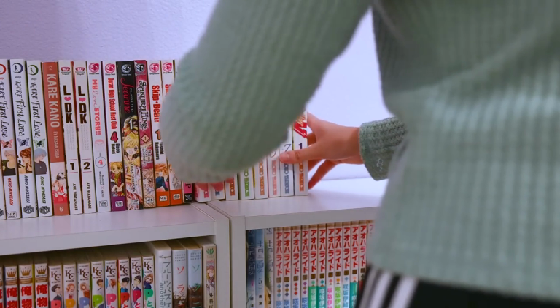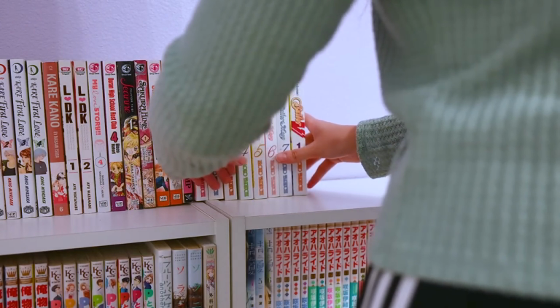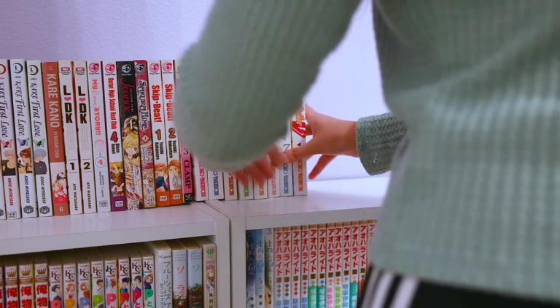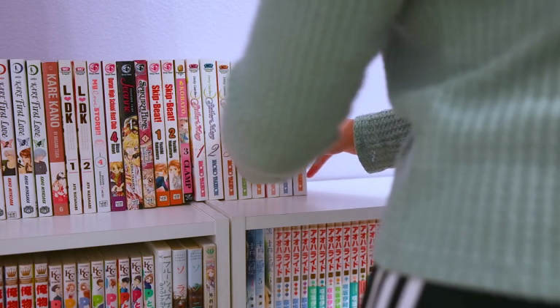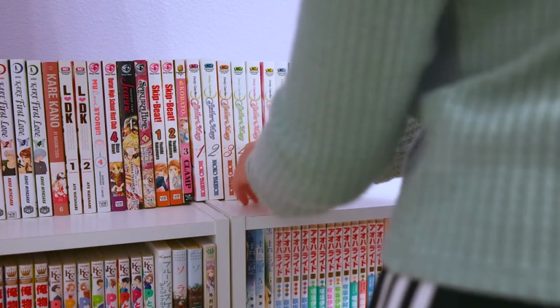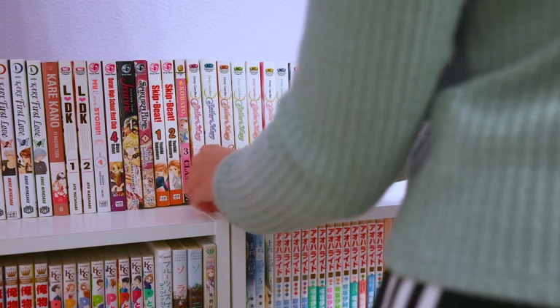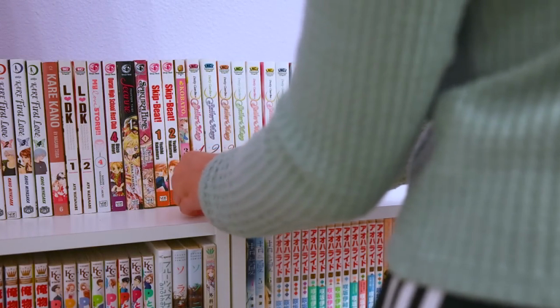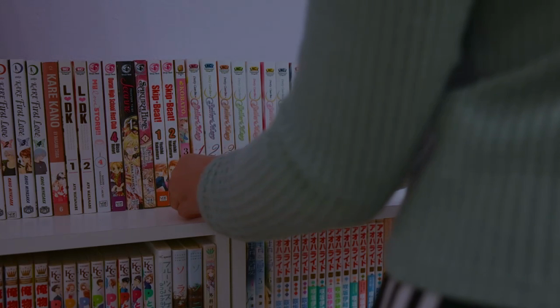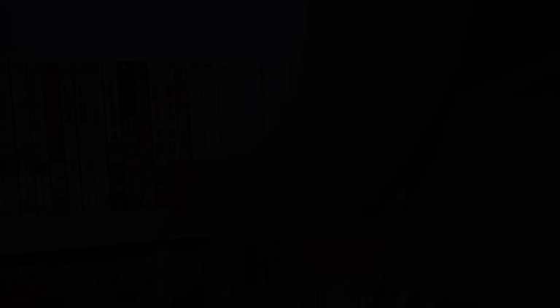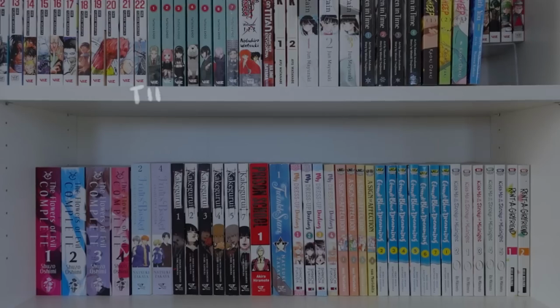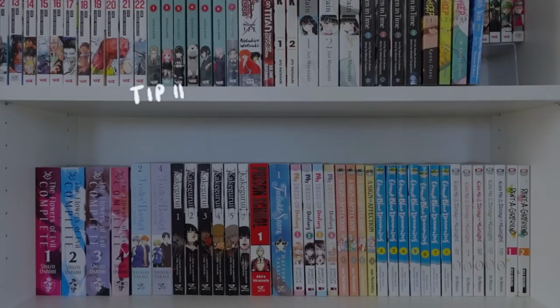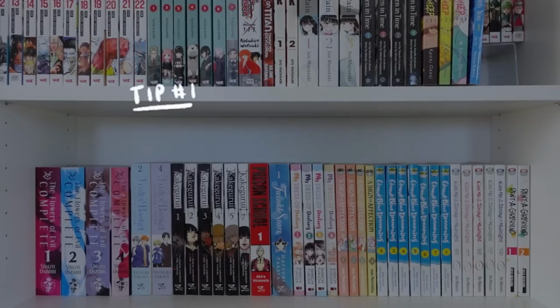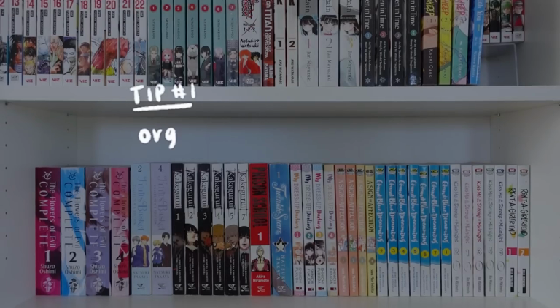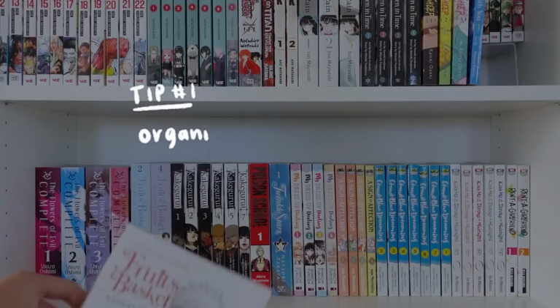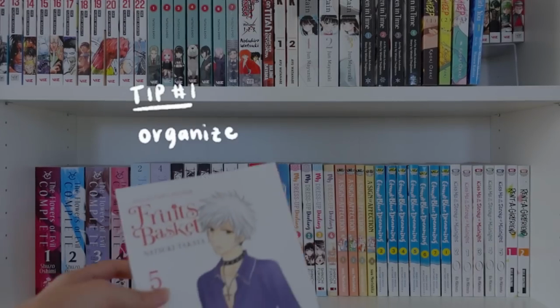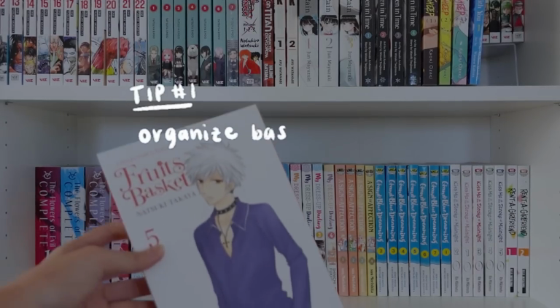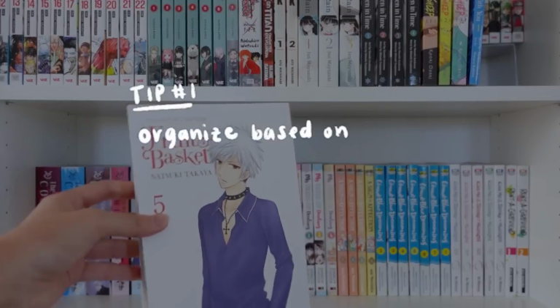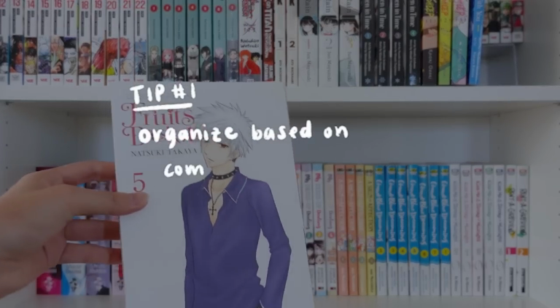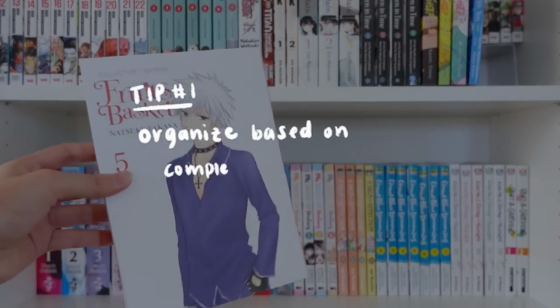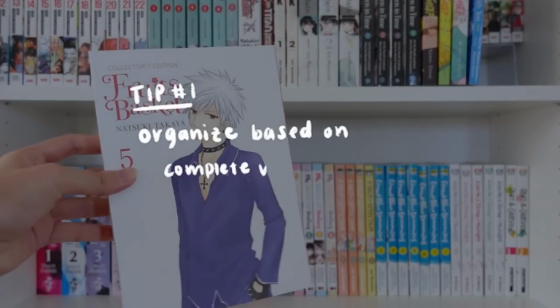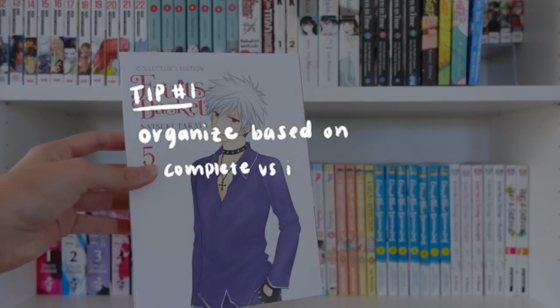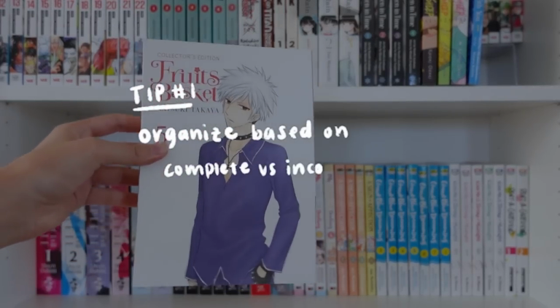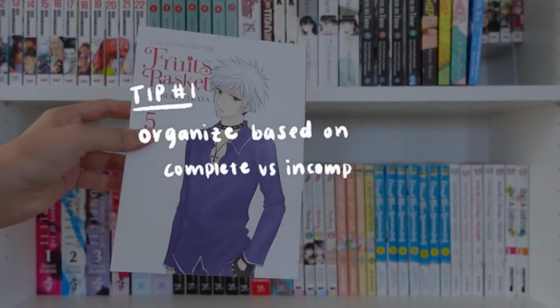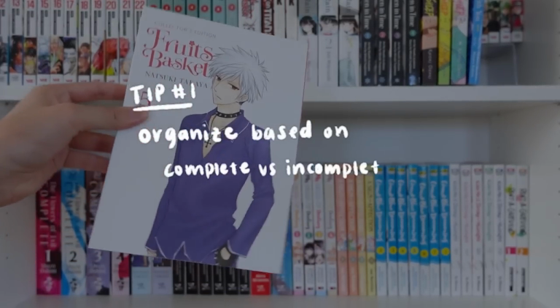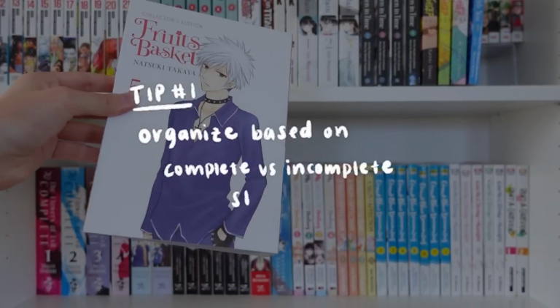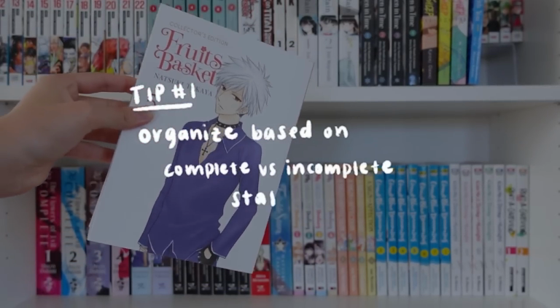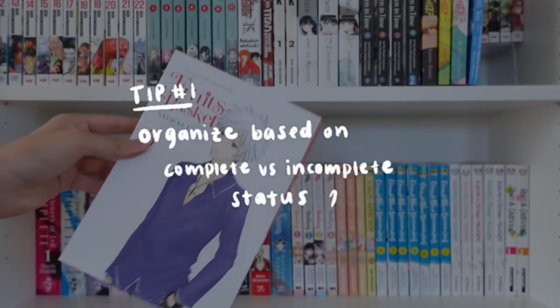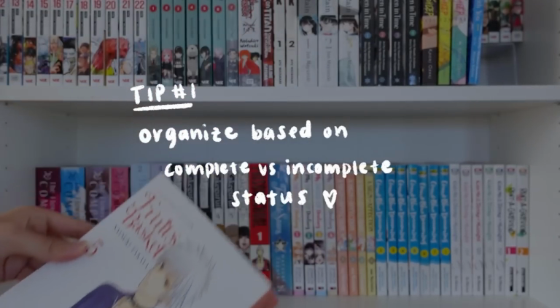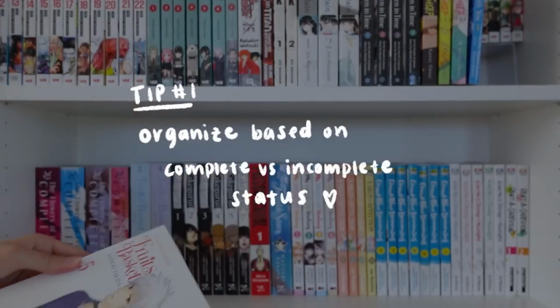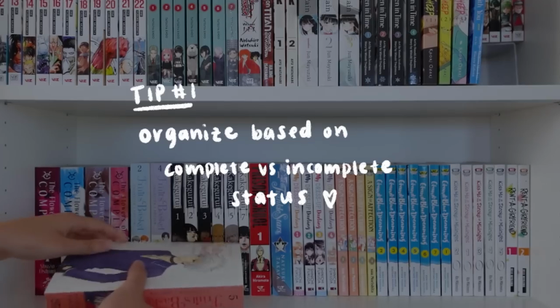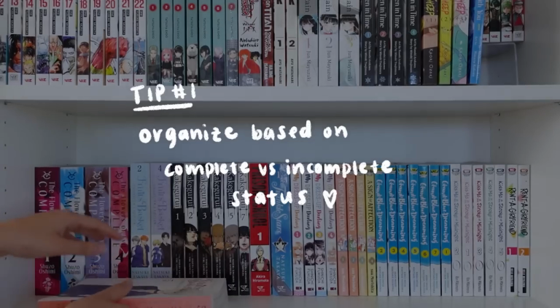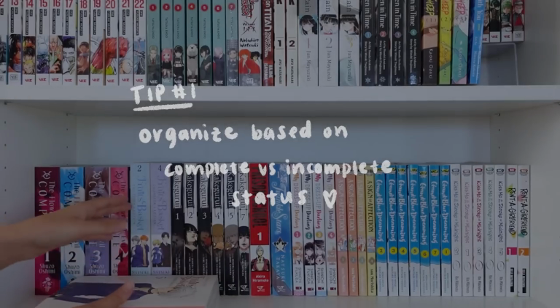So let's jump right in with our first tip. My first tip is to organize your shelf based off of completed versus incomplete status of your series.